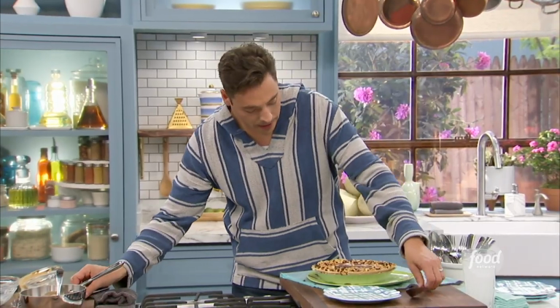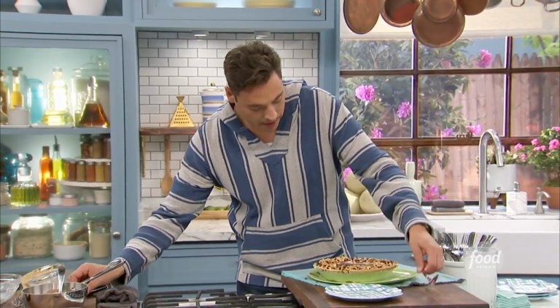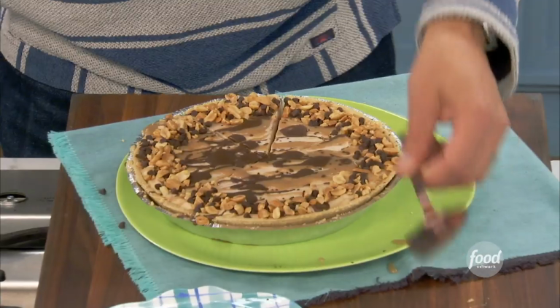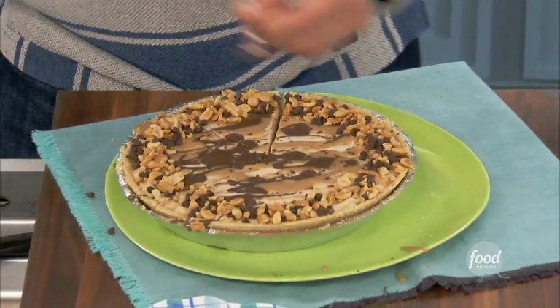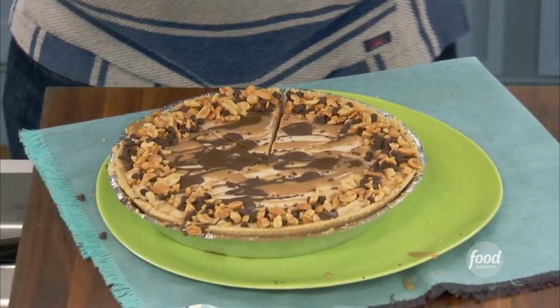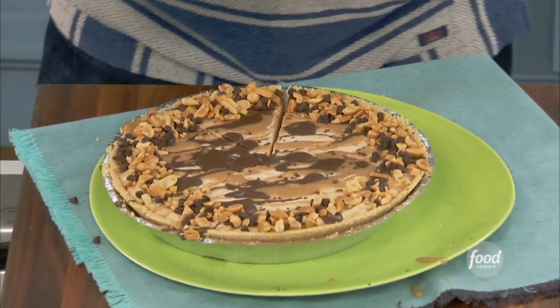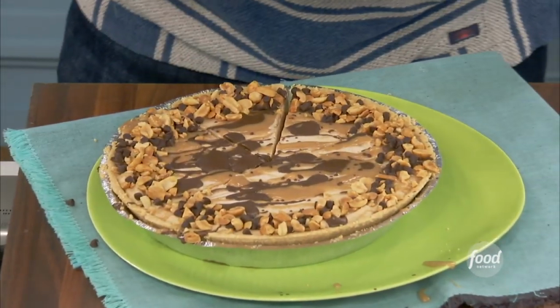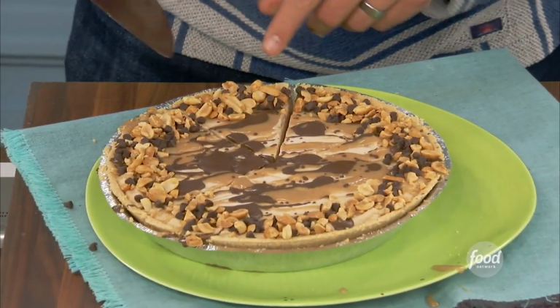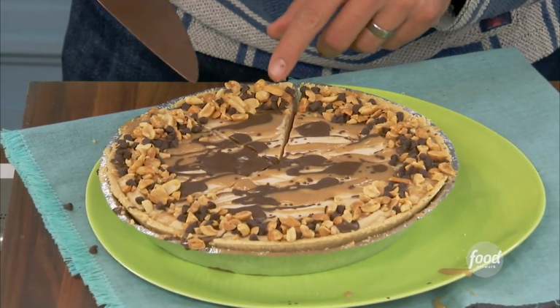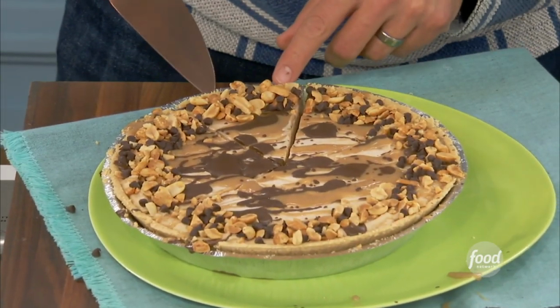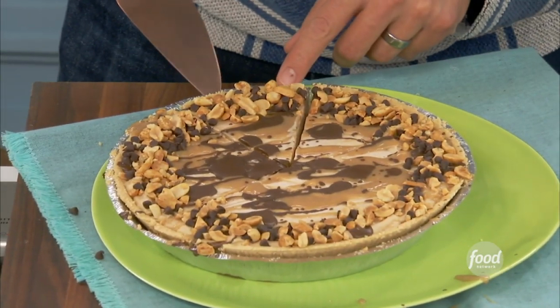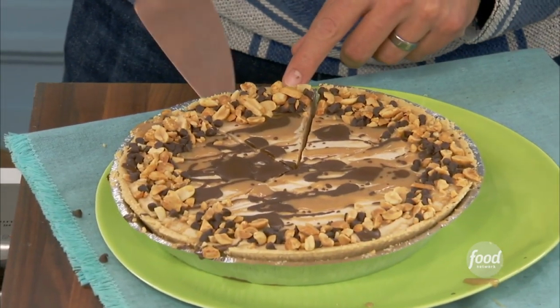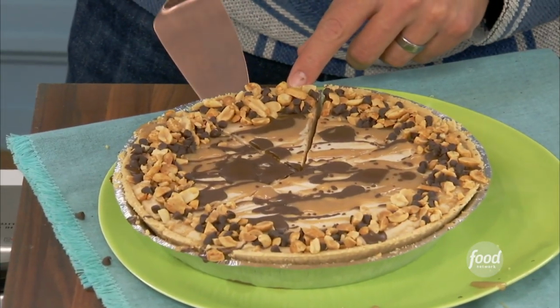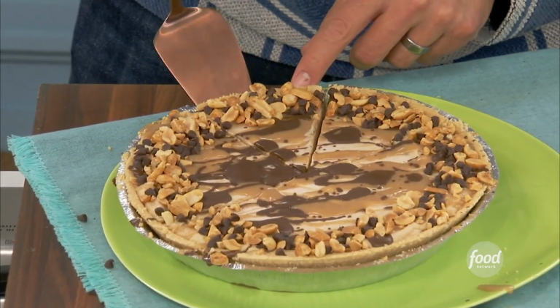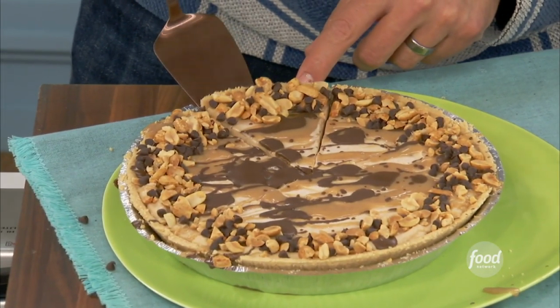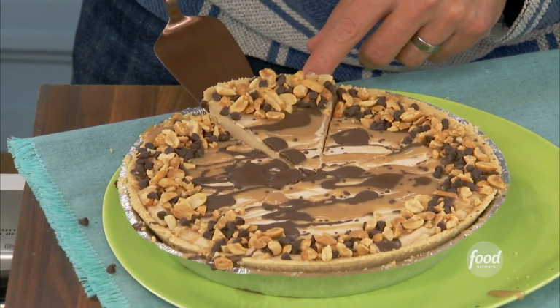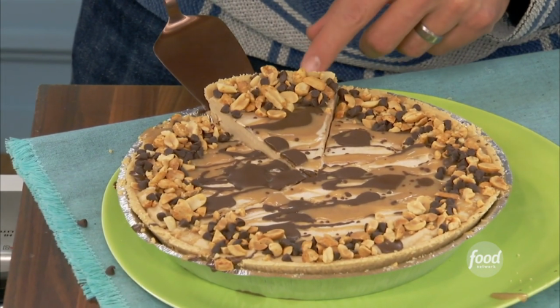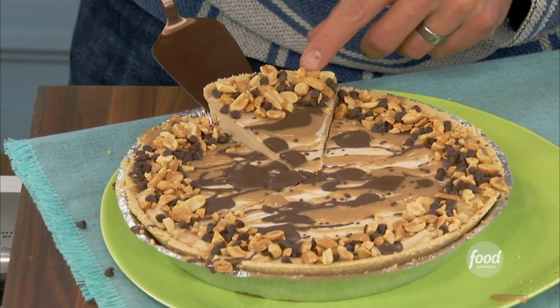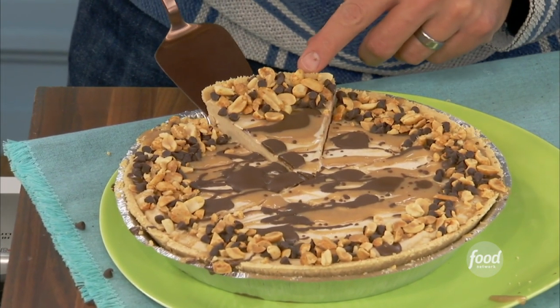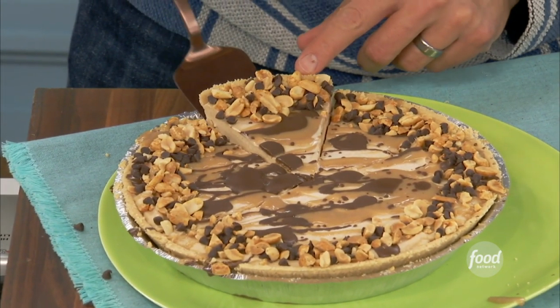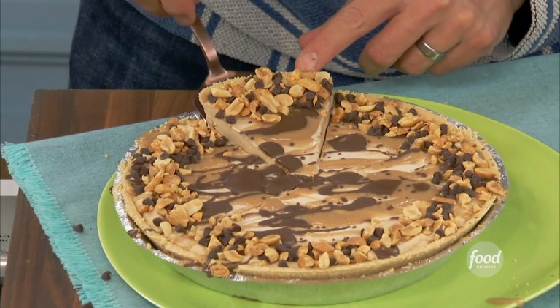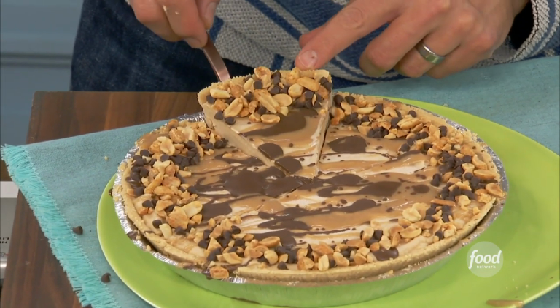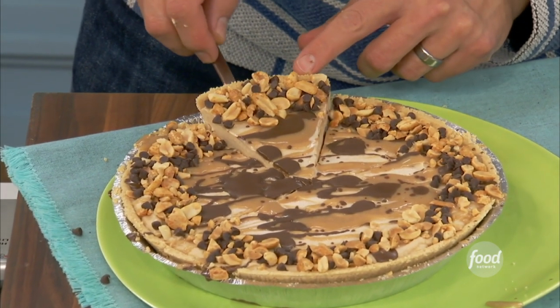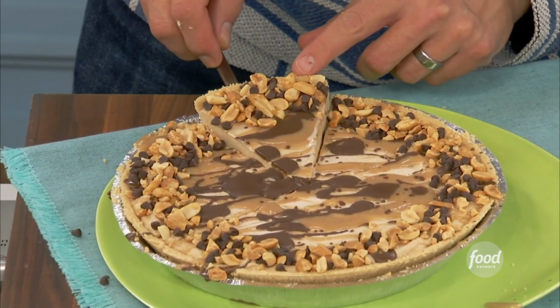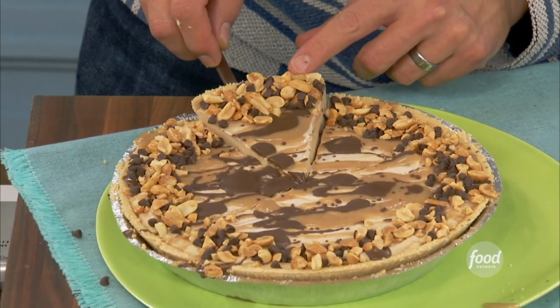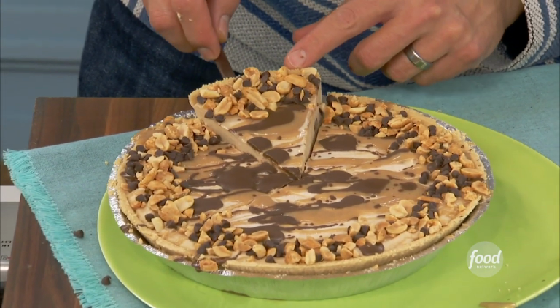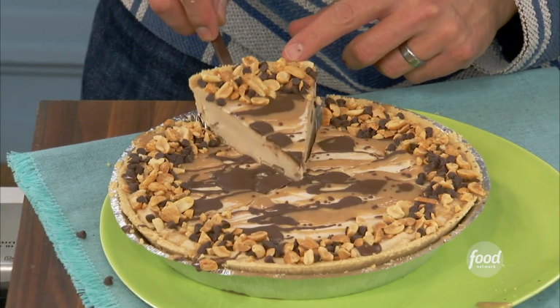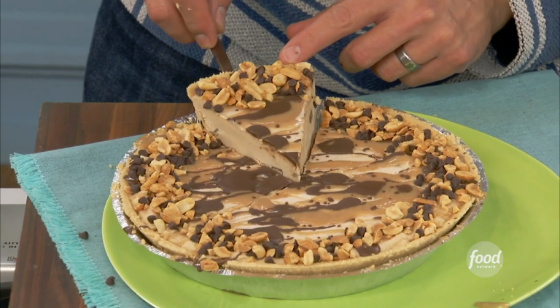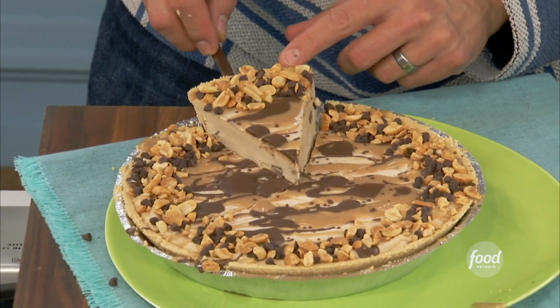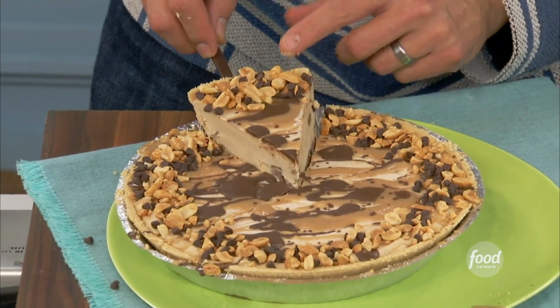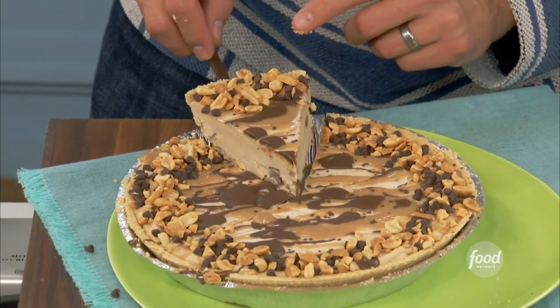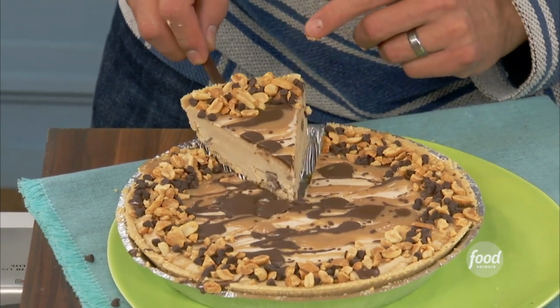I'm giving it to you, Jeffrey, because I know how much you love that pie. That sweet, sweet peanut butter pie.